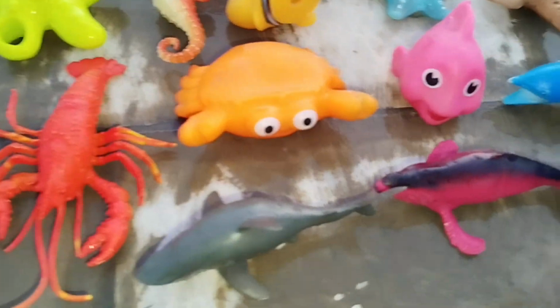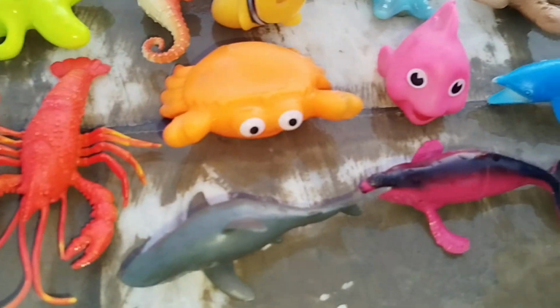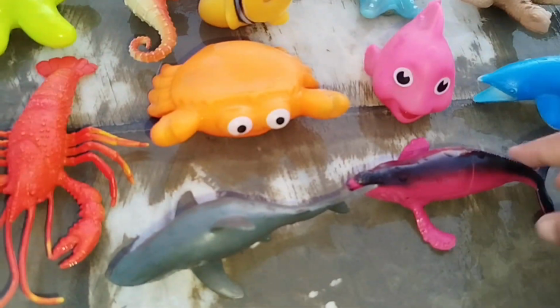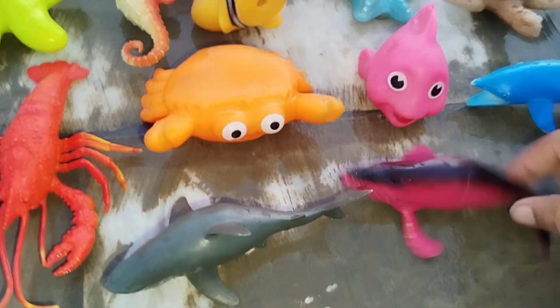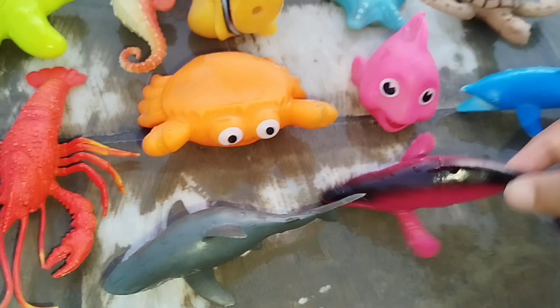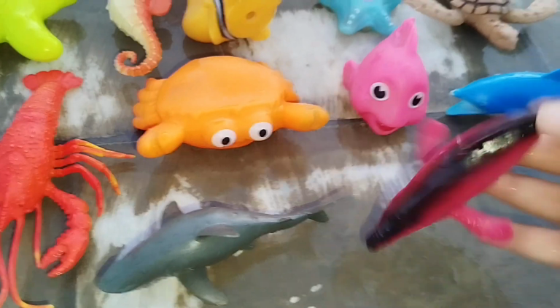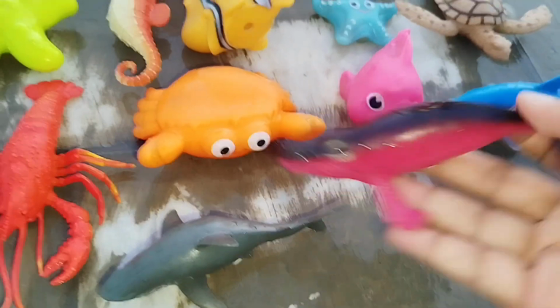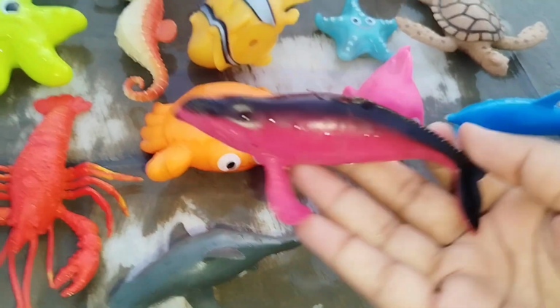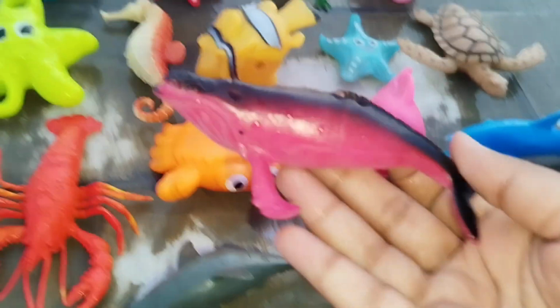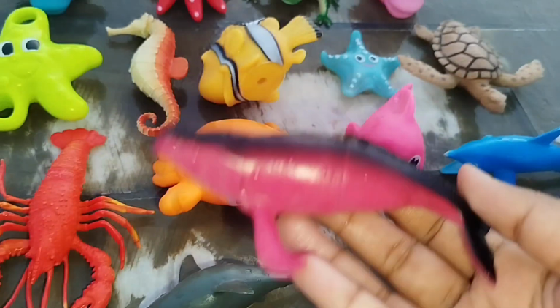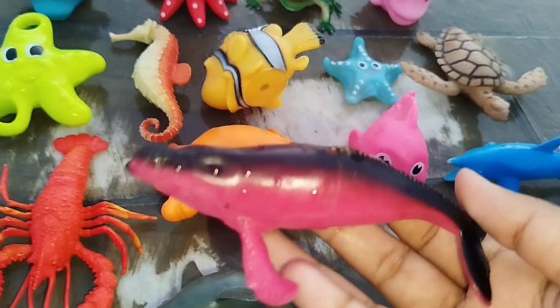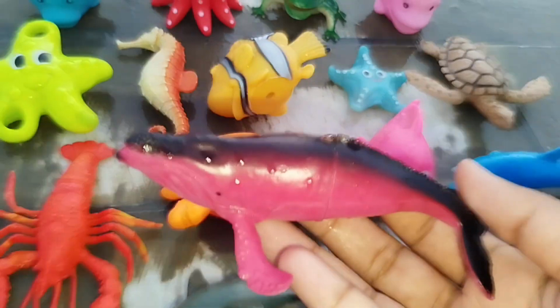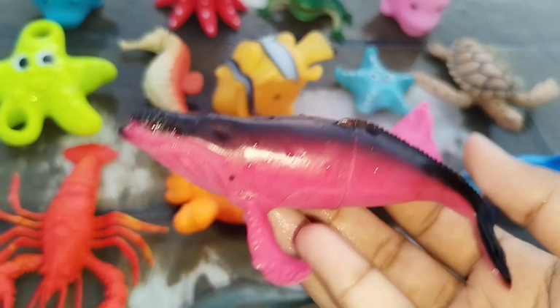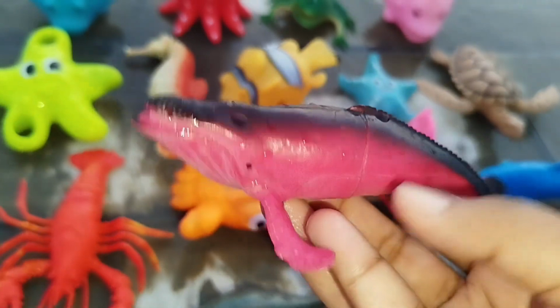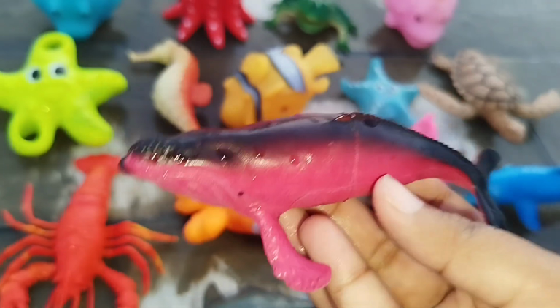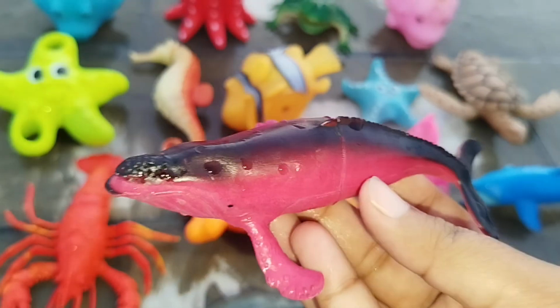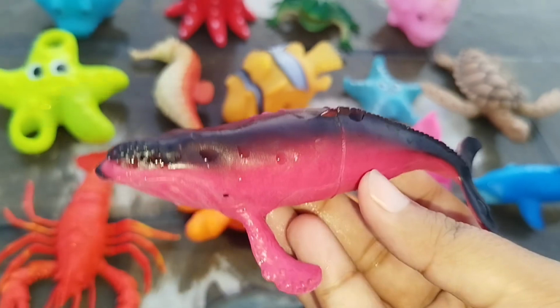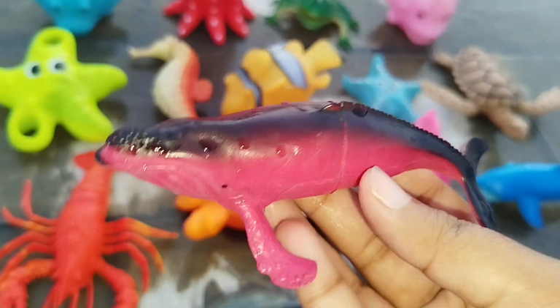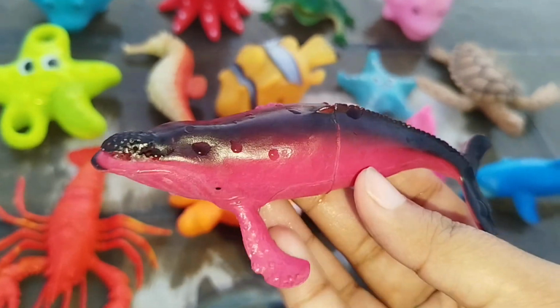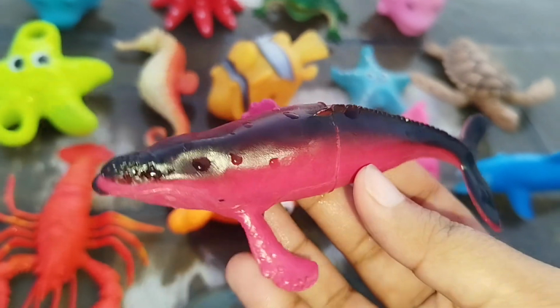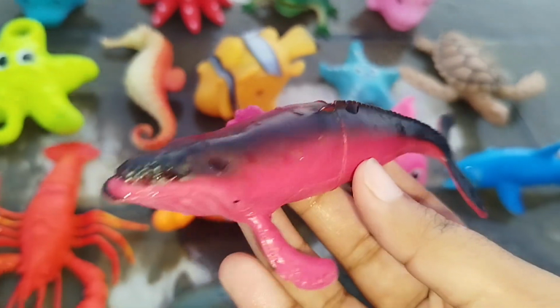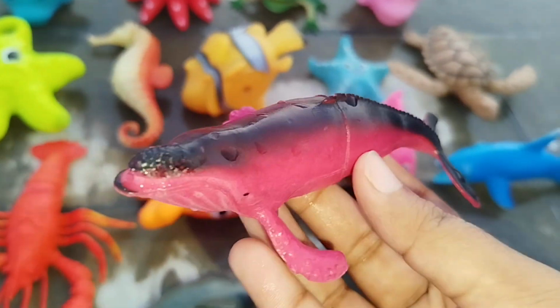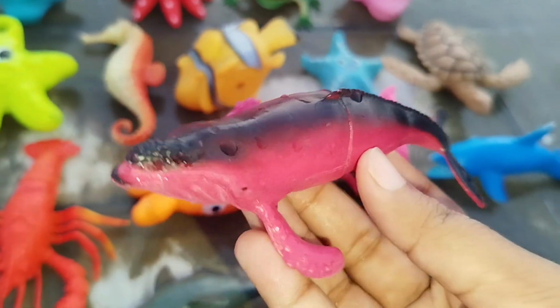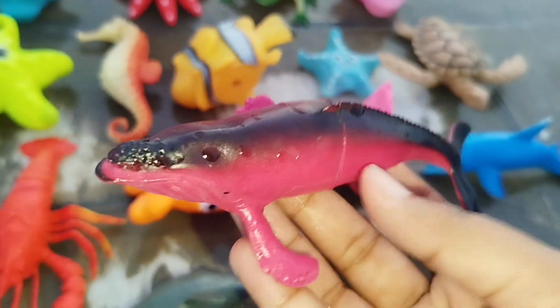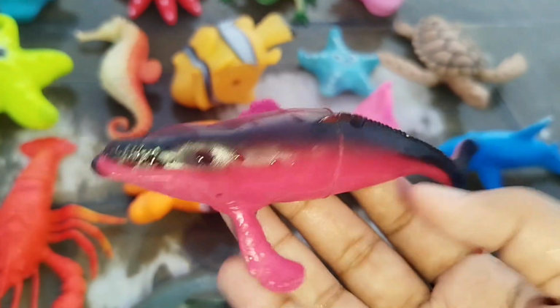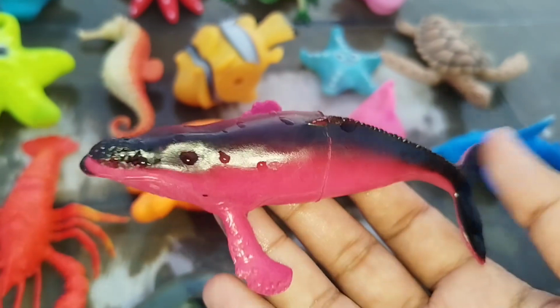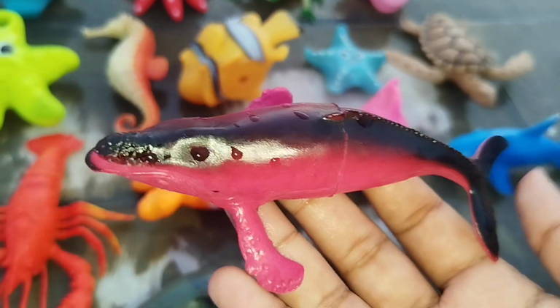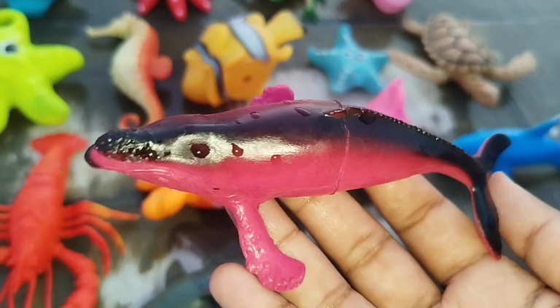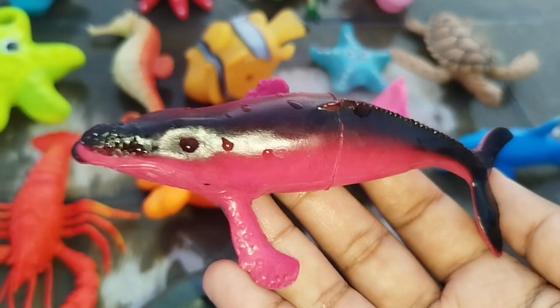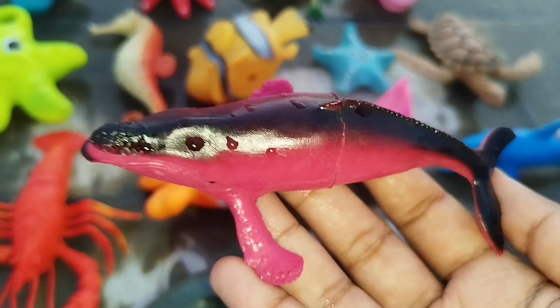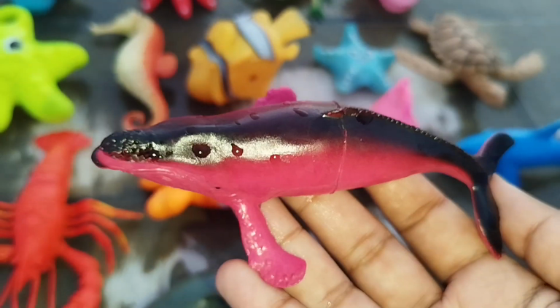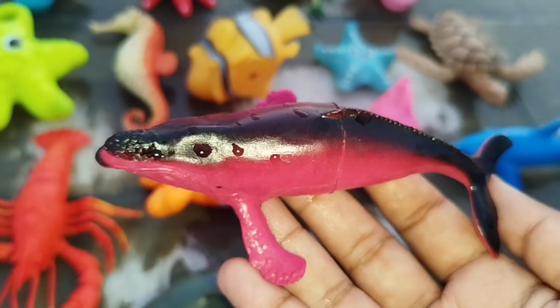The first one is a whale. This is a whale.